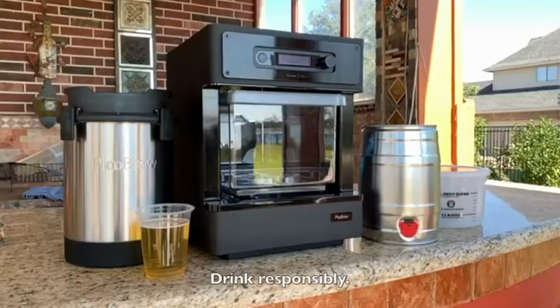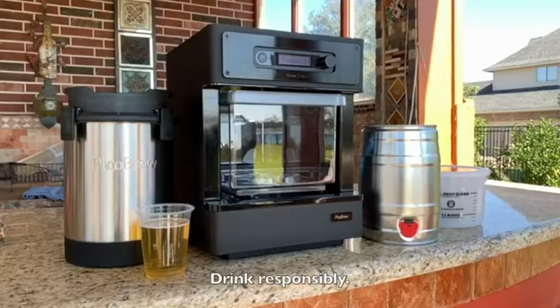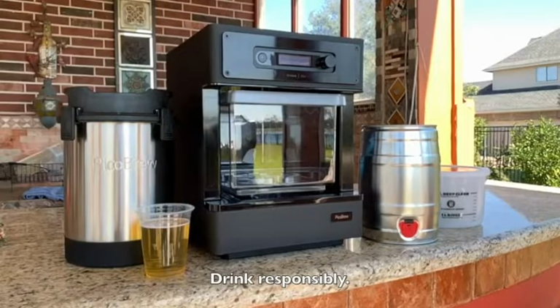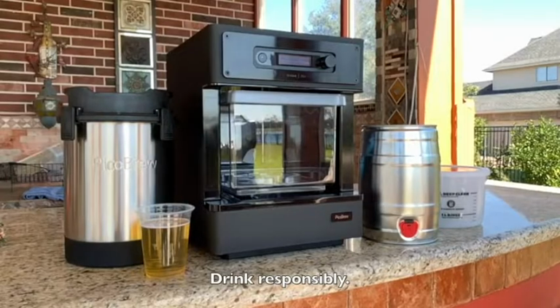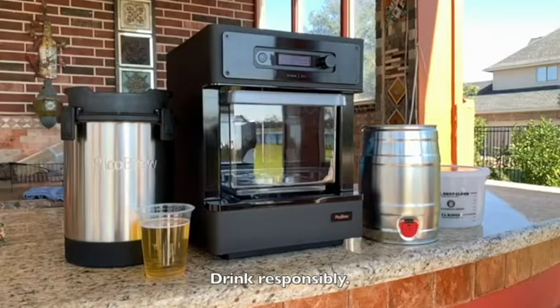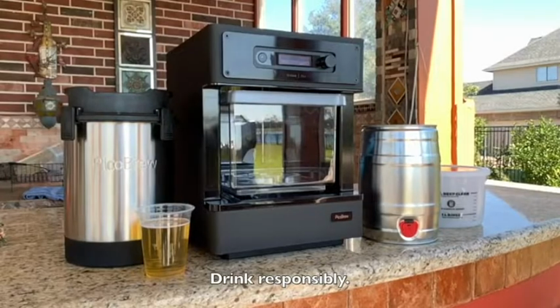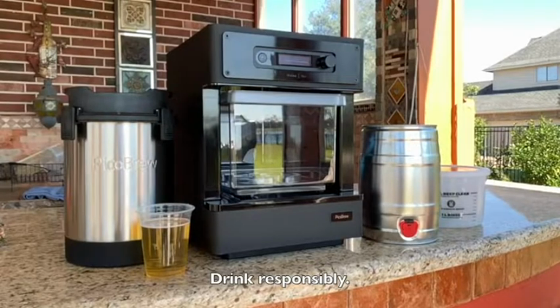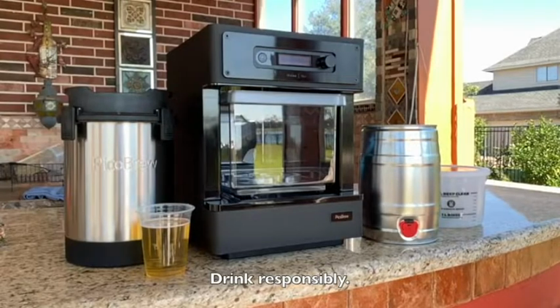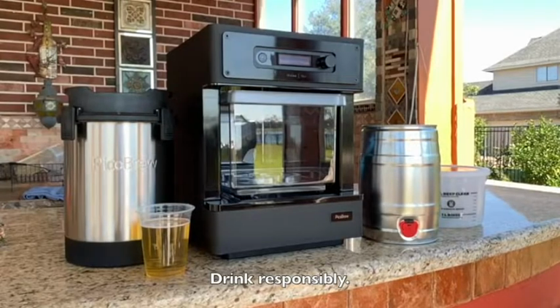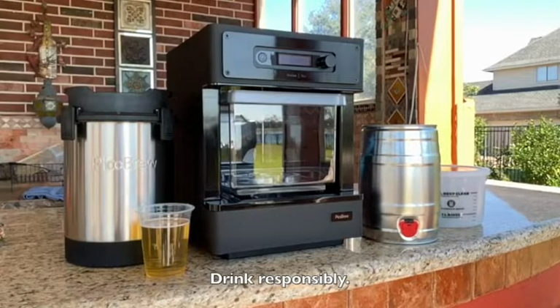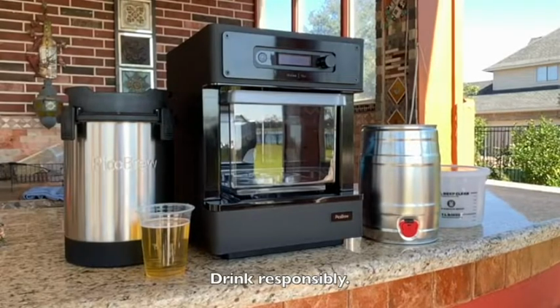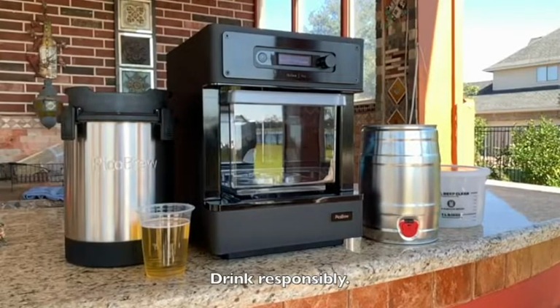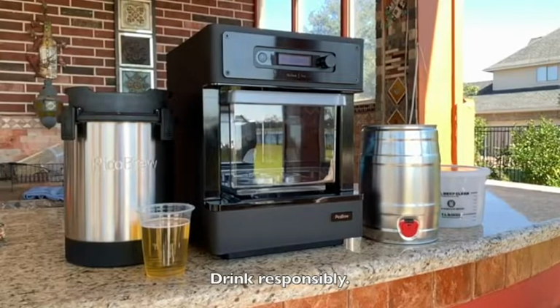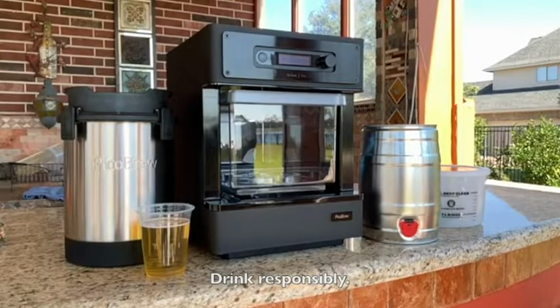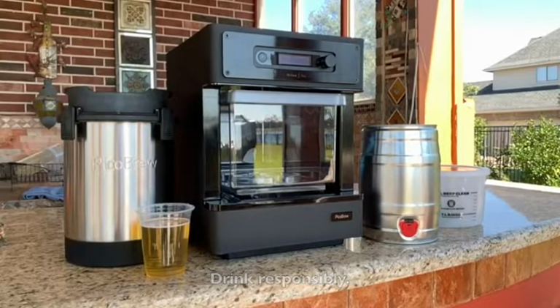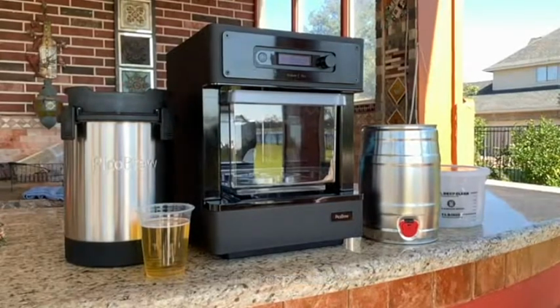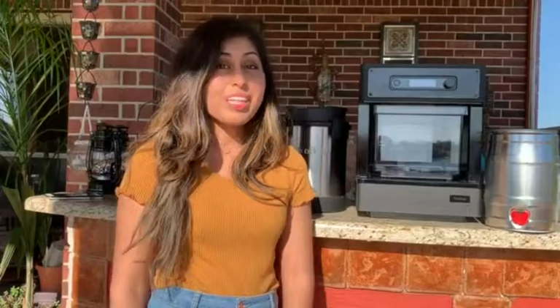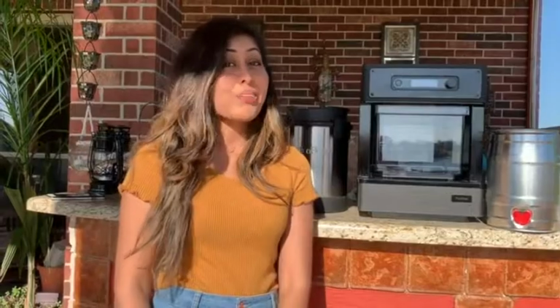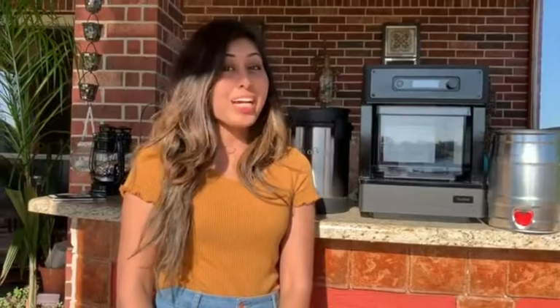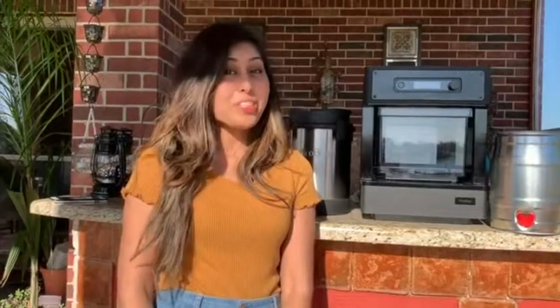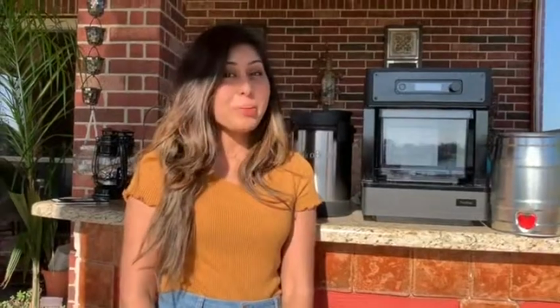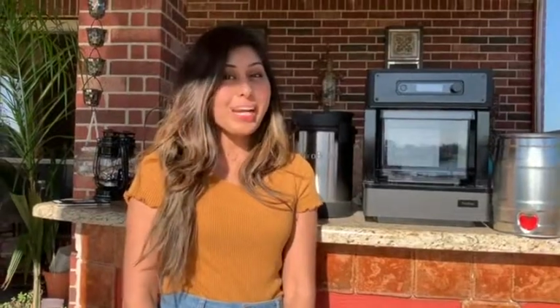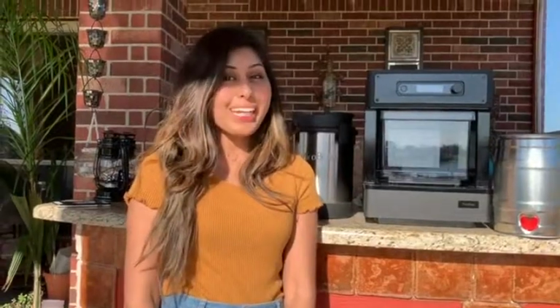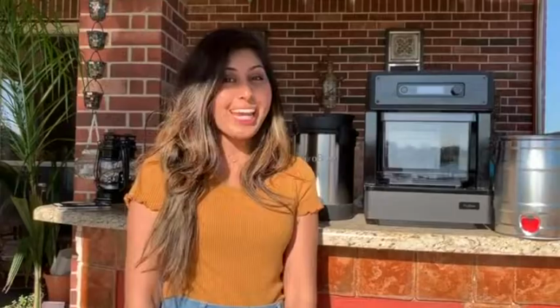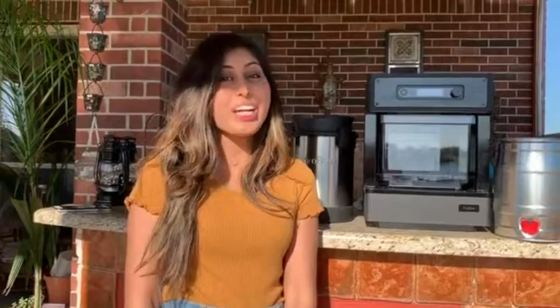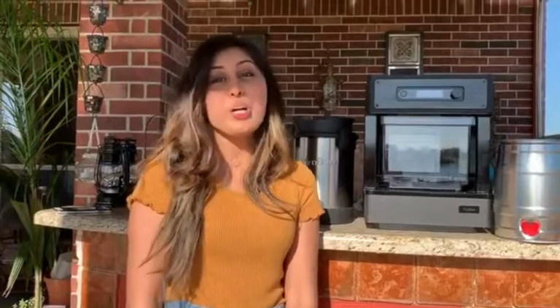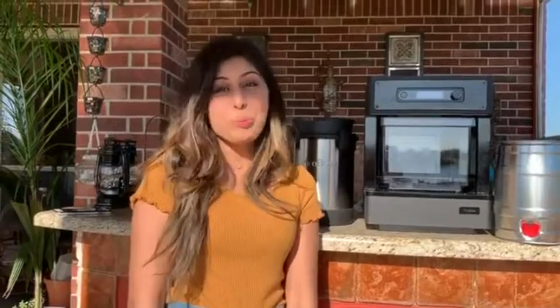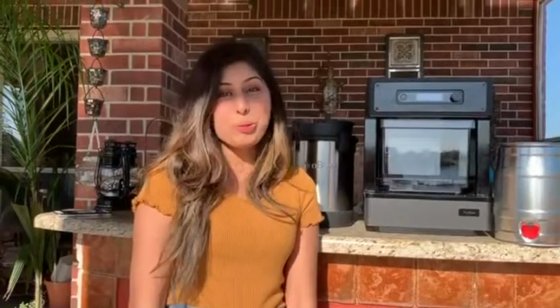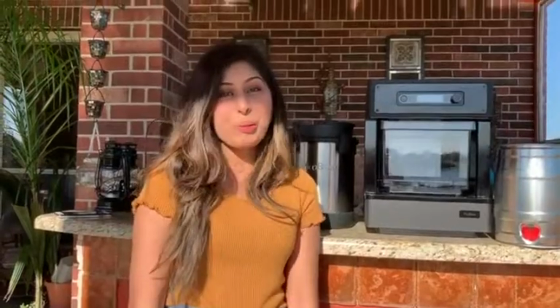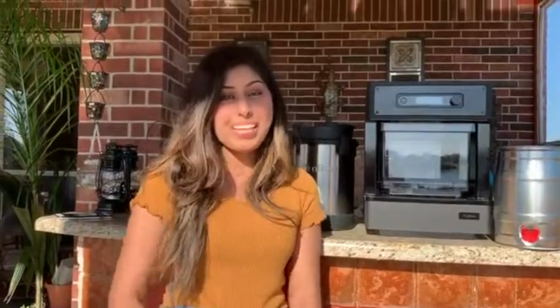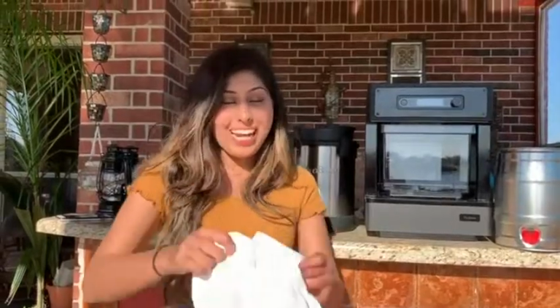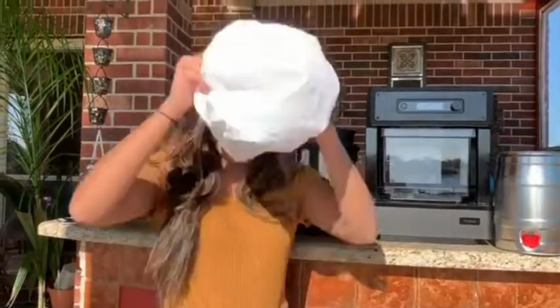PicoBrew. This is the newest way to homebrew. Grad student by day, homebrewer by night.